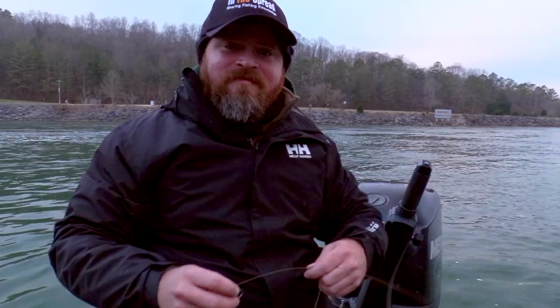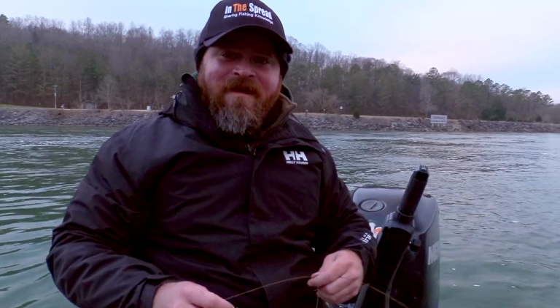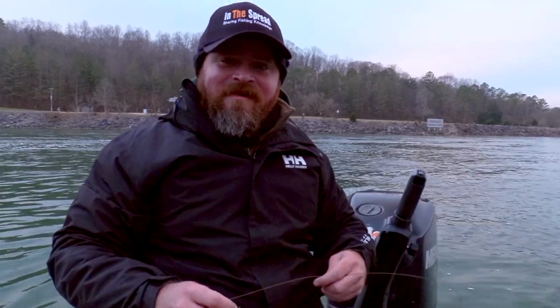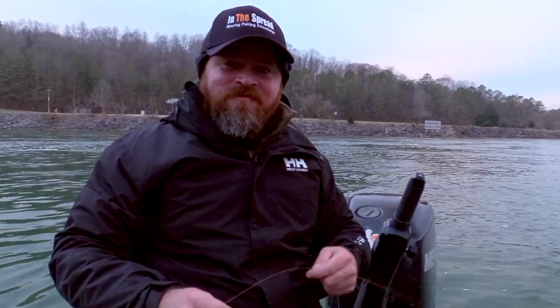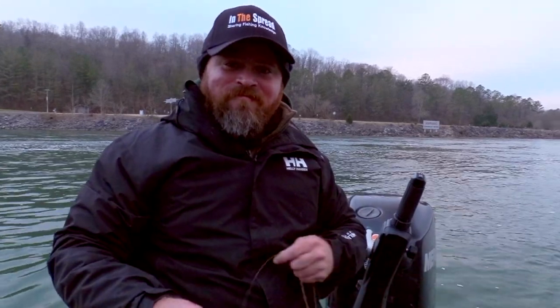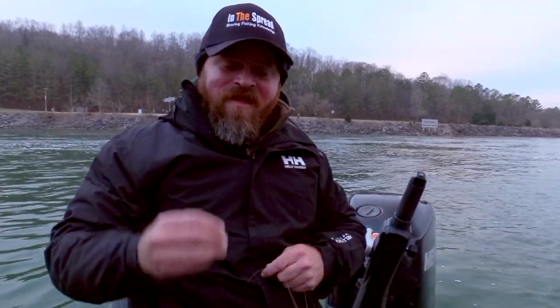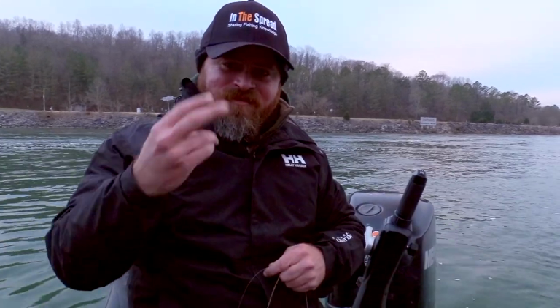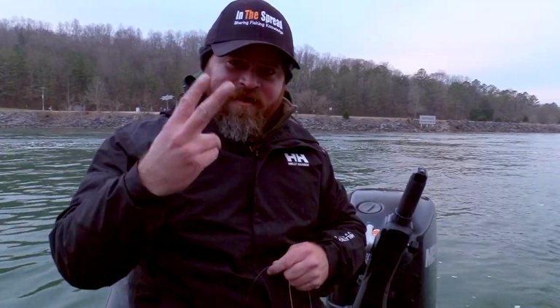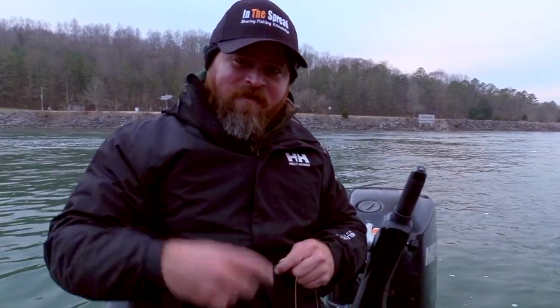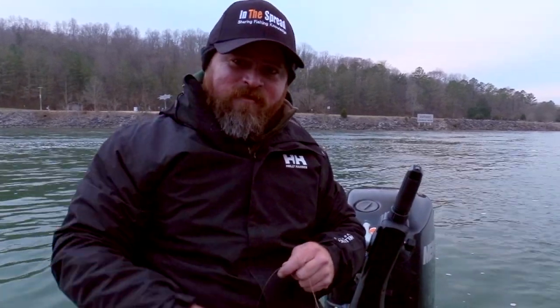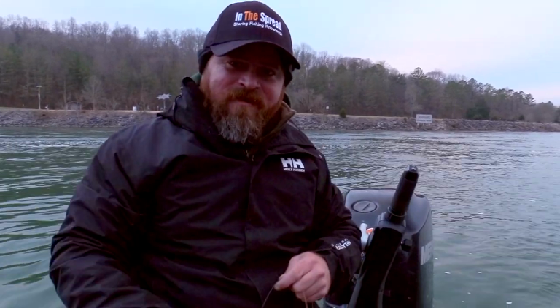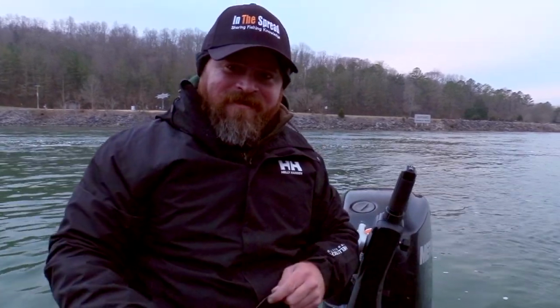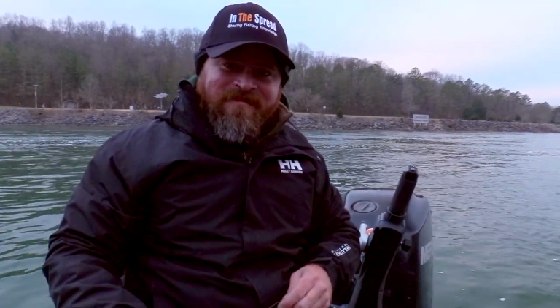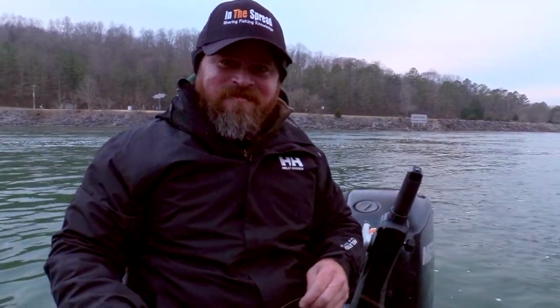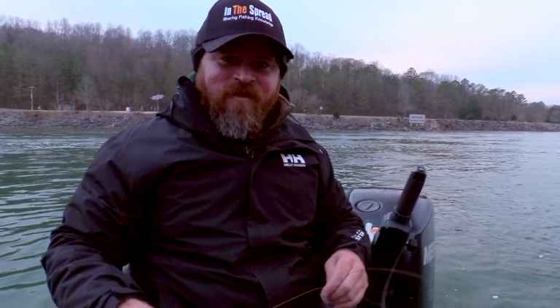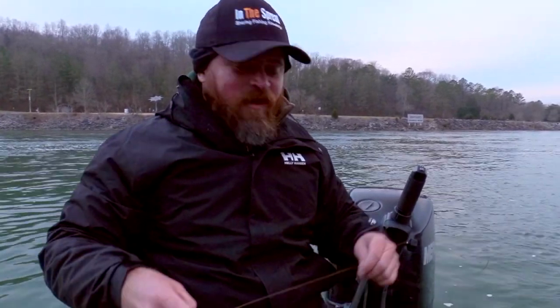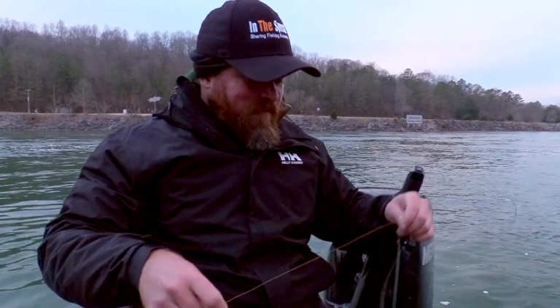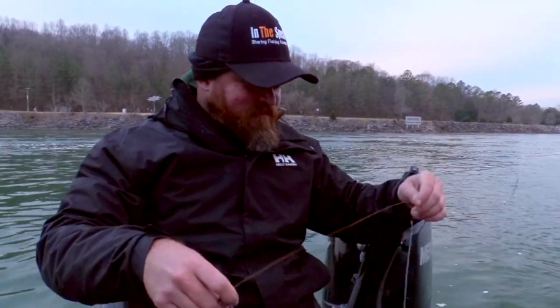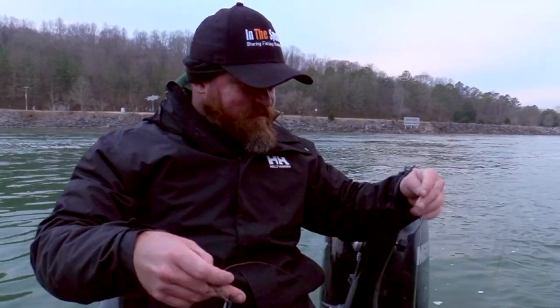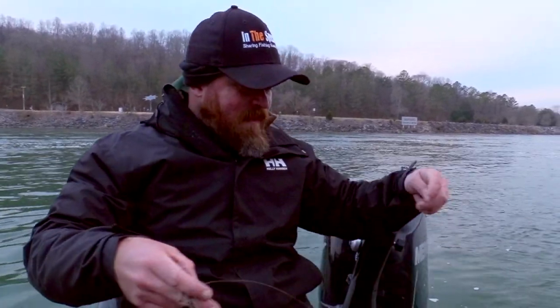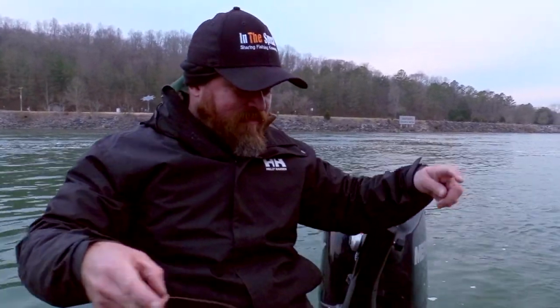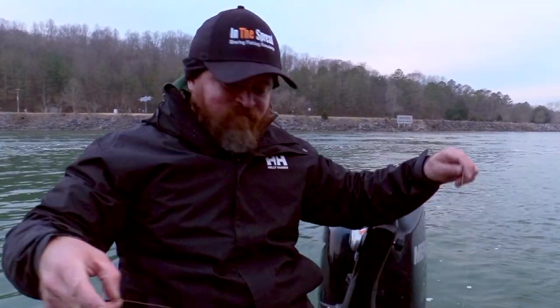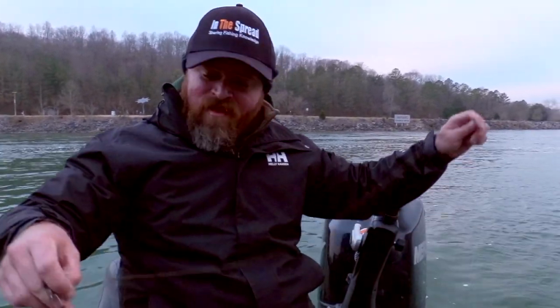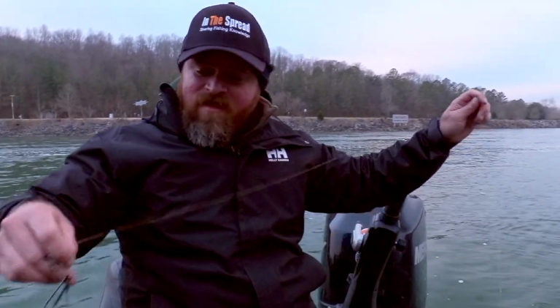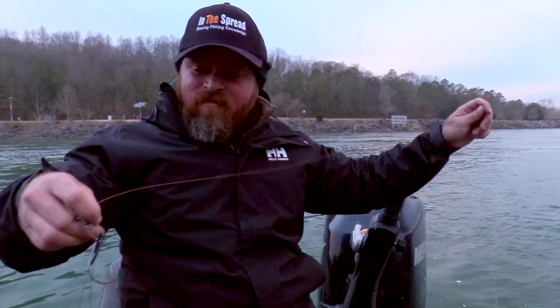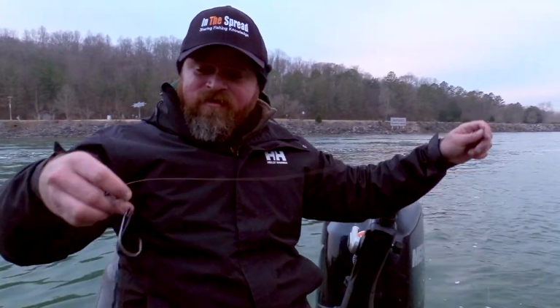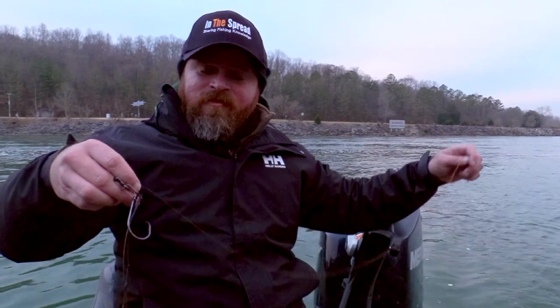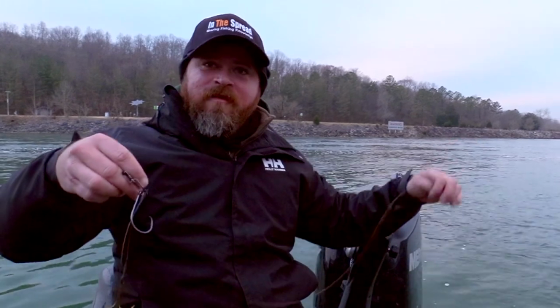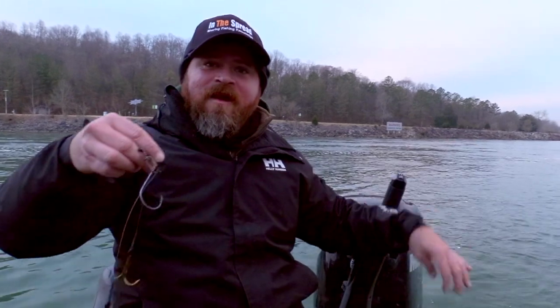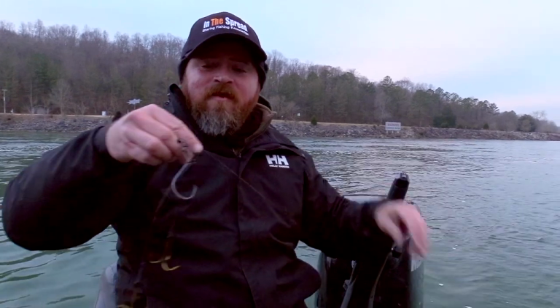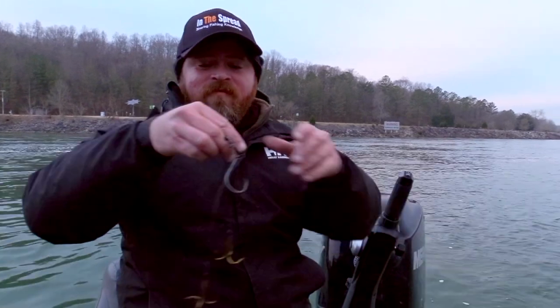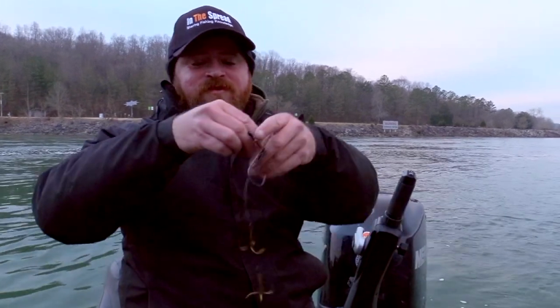Hey guys, what's up? This is Corey Allen with ITS Freshwater Muskie Fishing. We're going to do a little bit of live bait fishing.